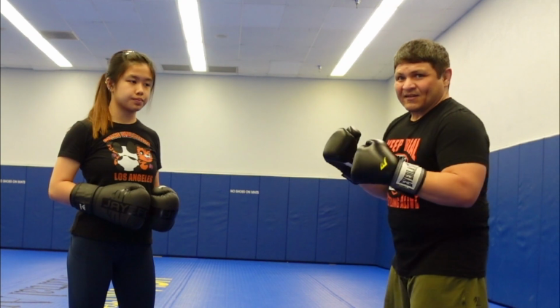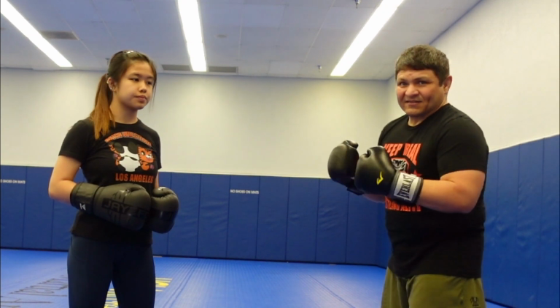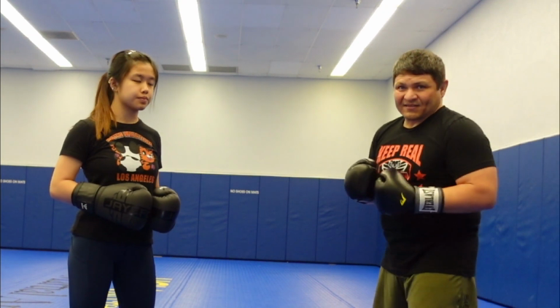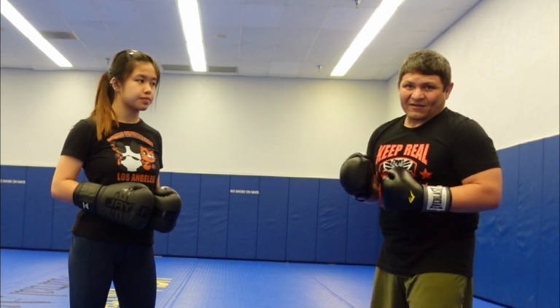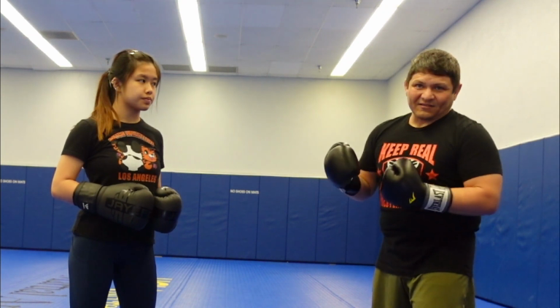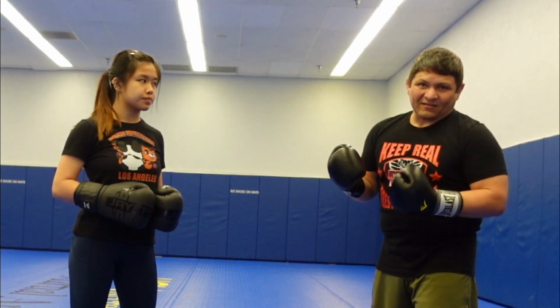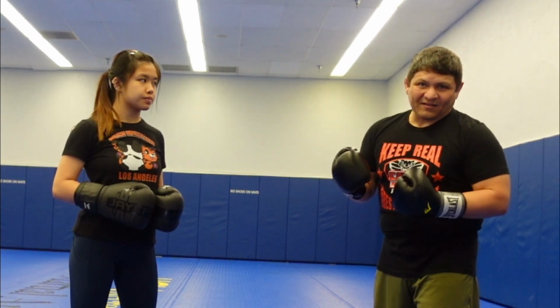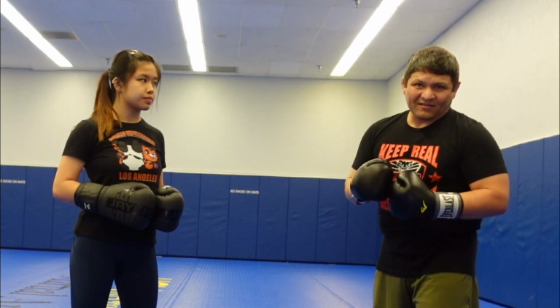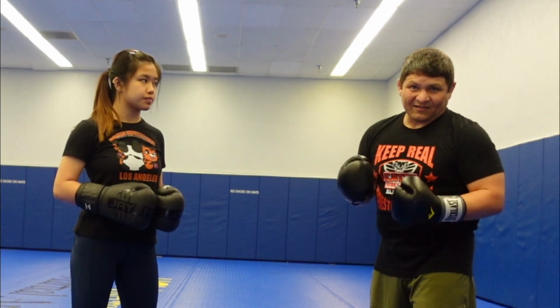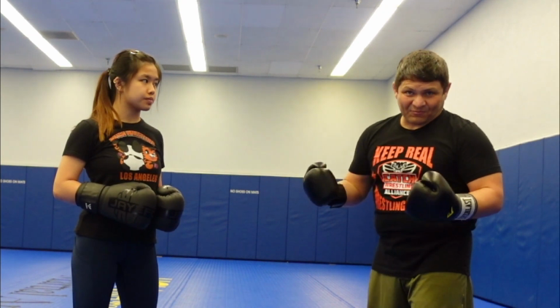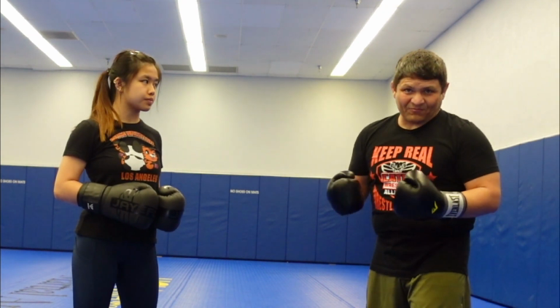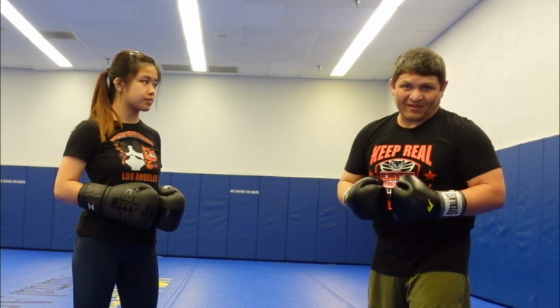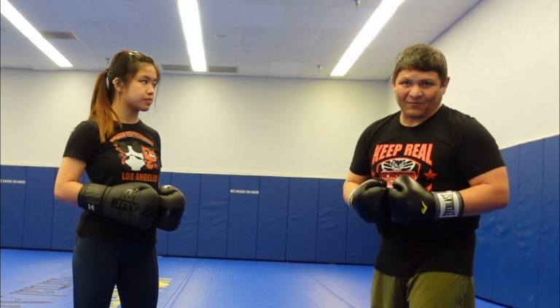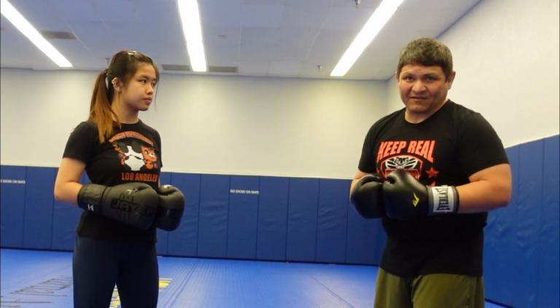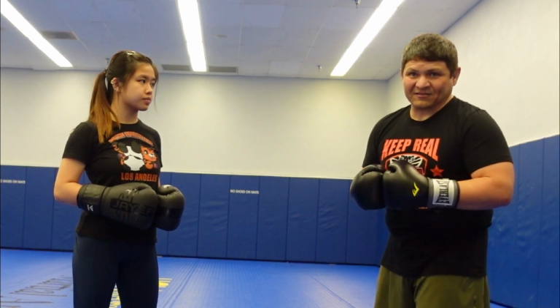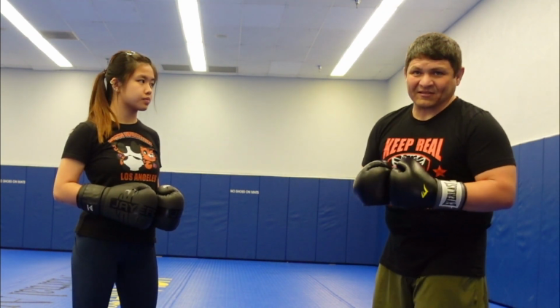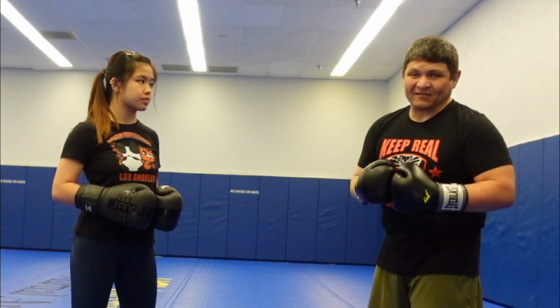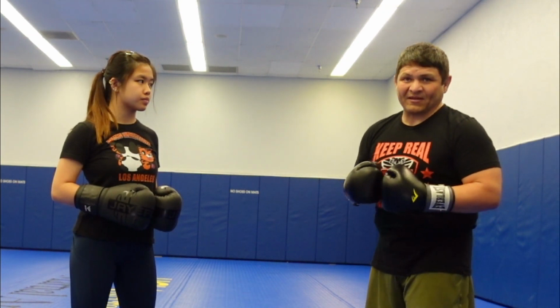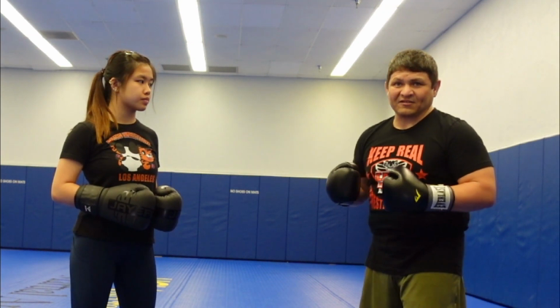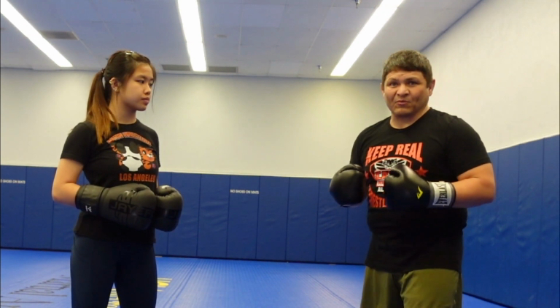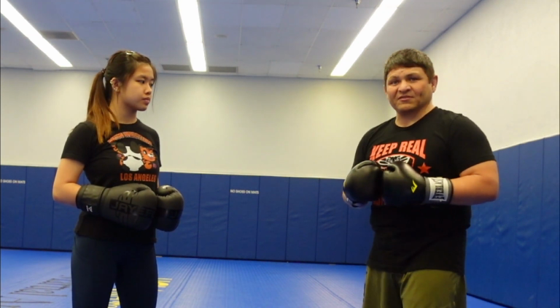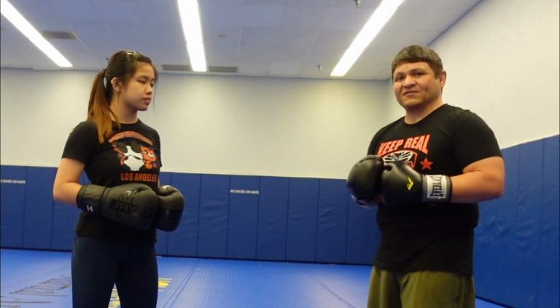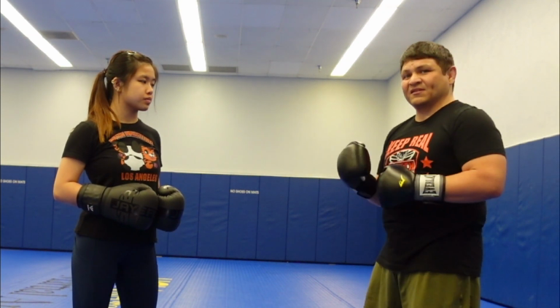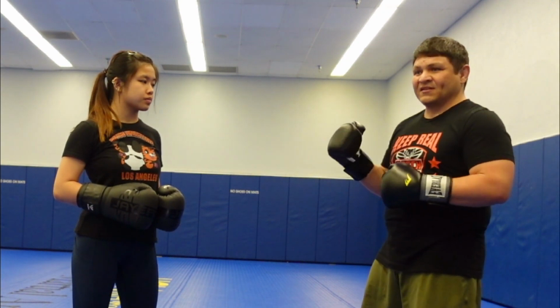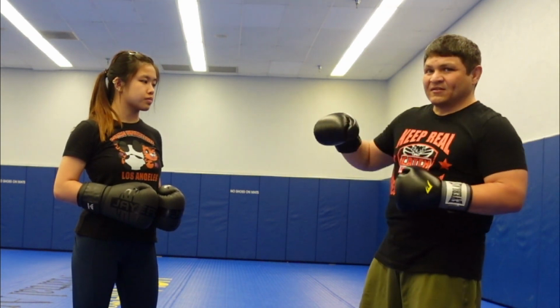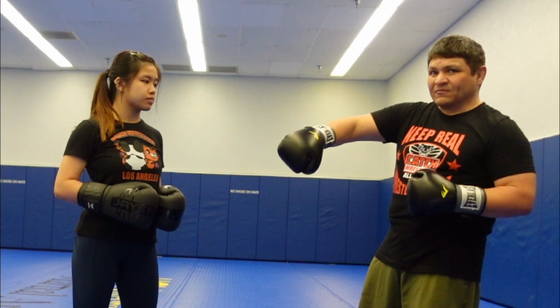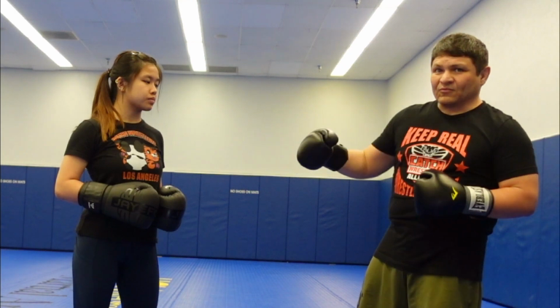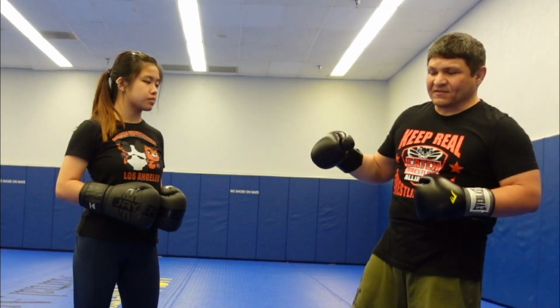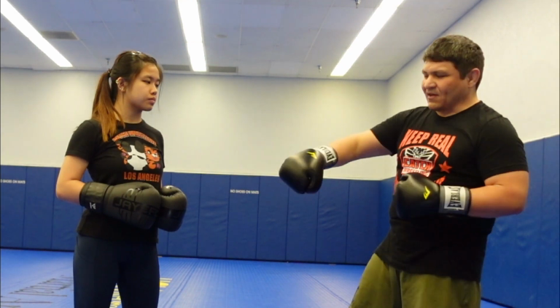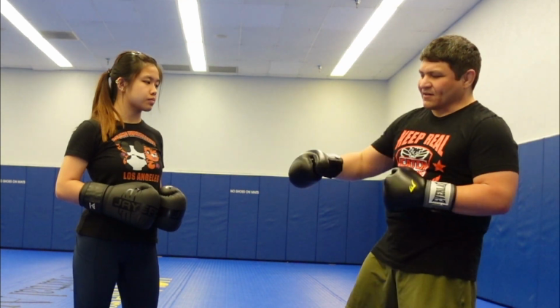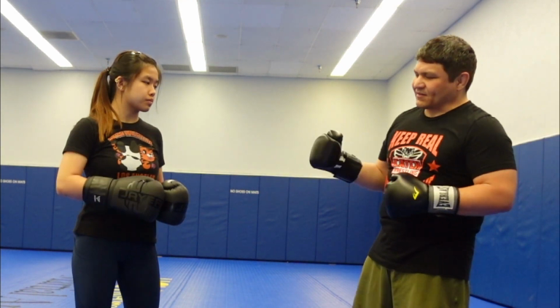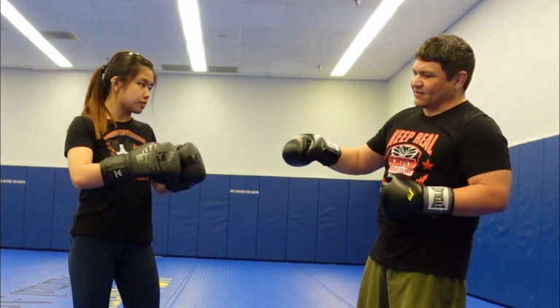In Sanda we call it a long hook, at least when I was at Beijing Sports University. More of this long hook thing.